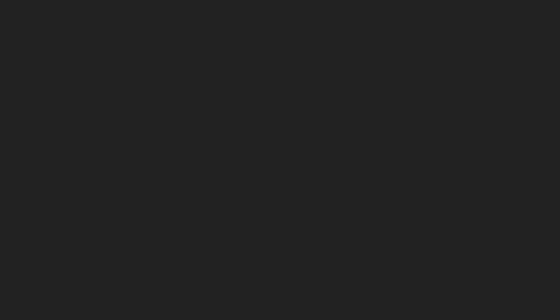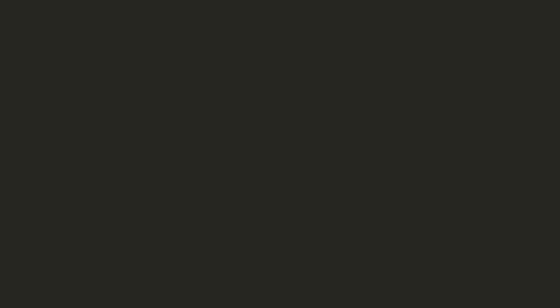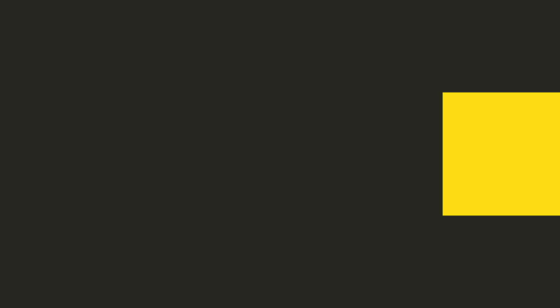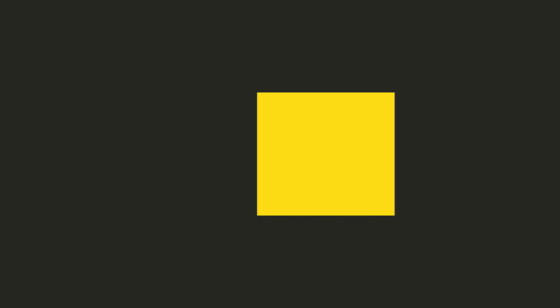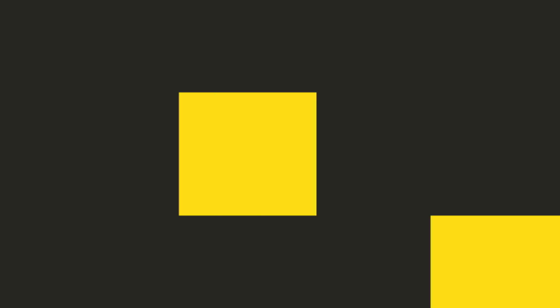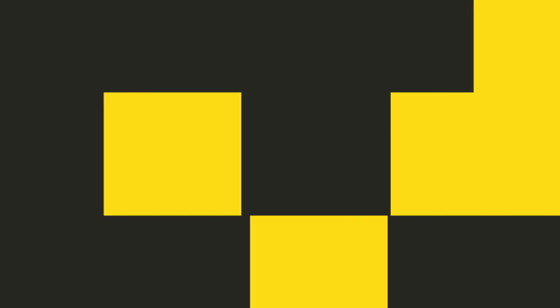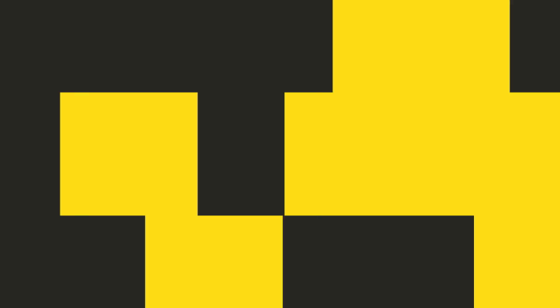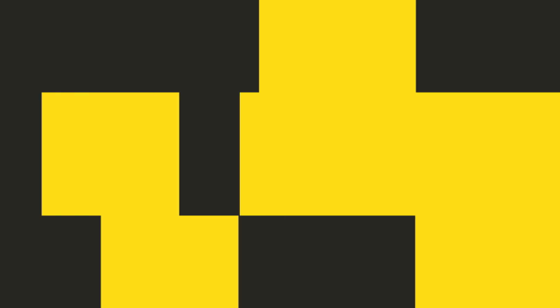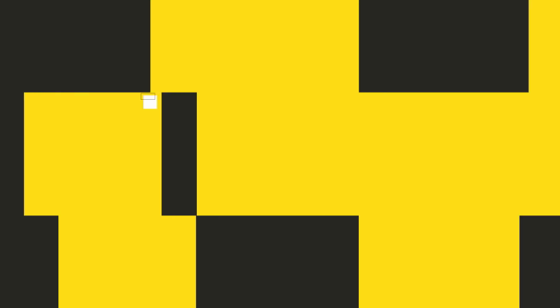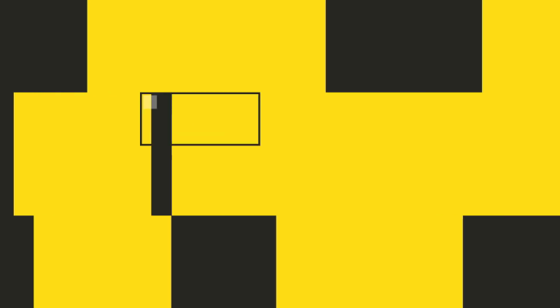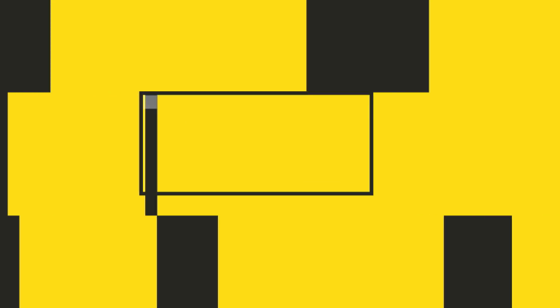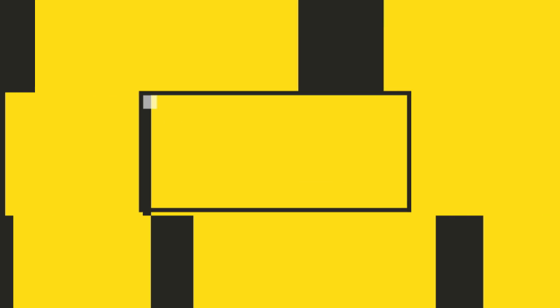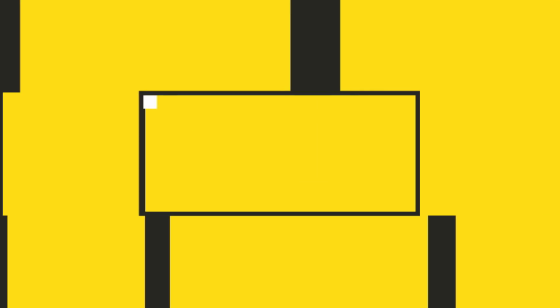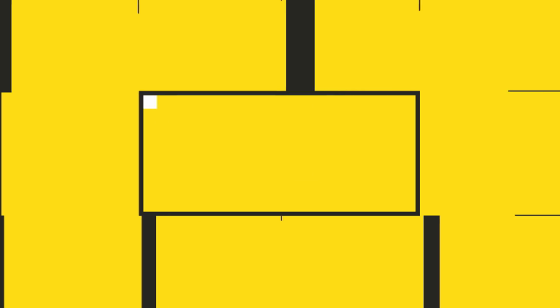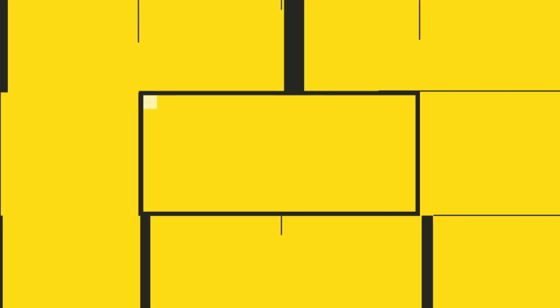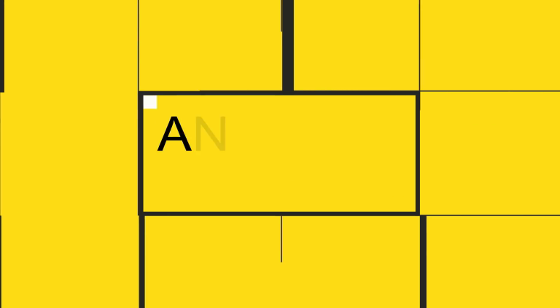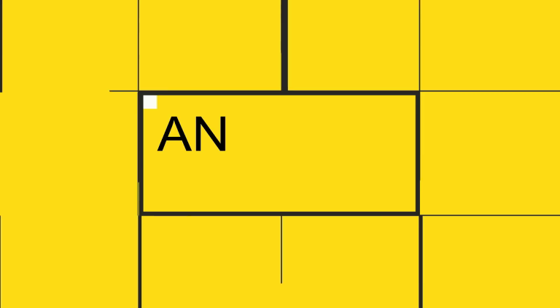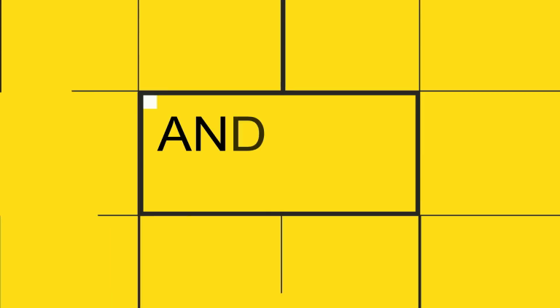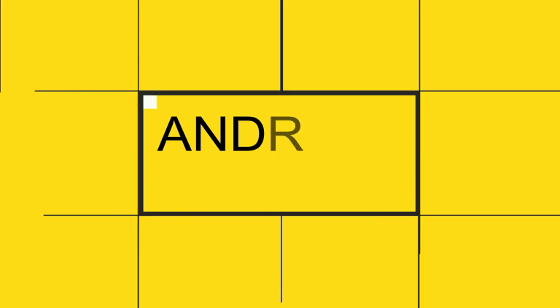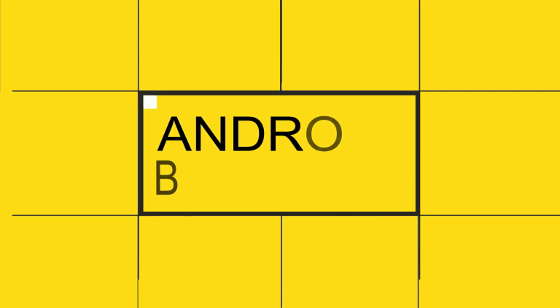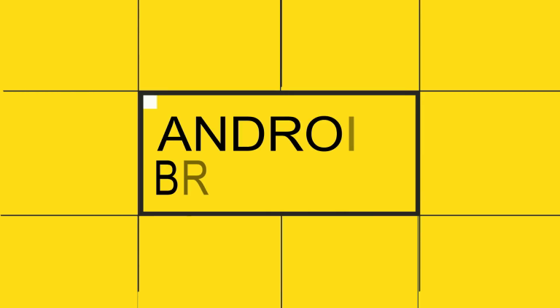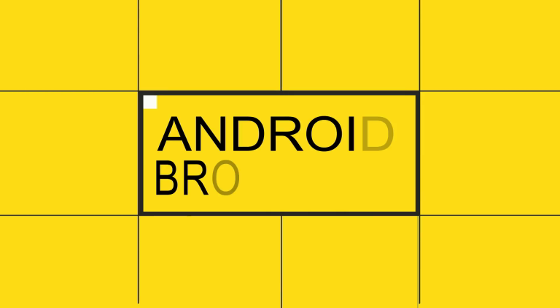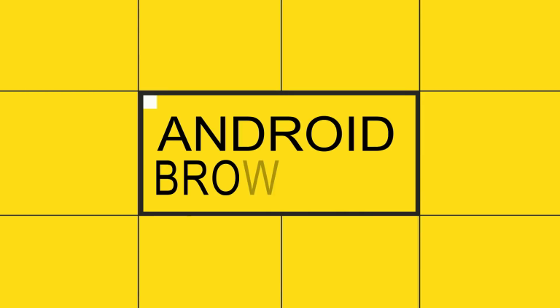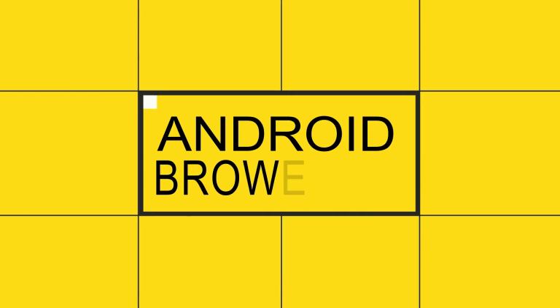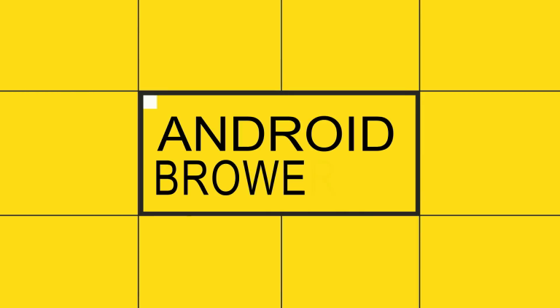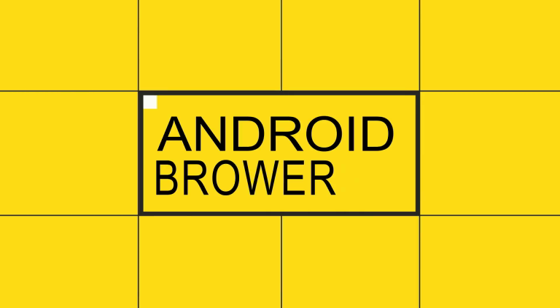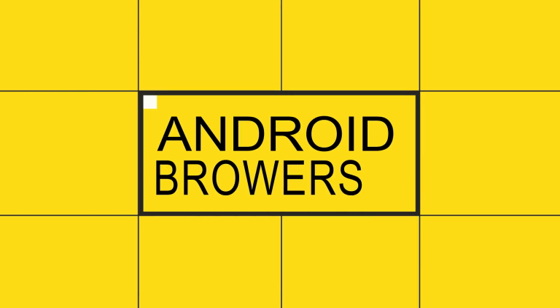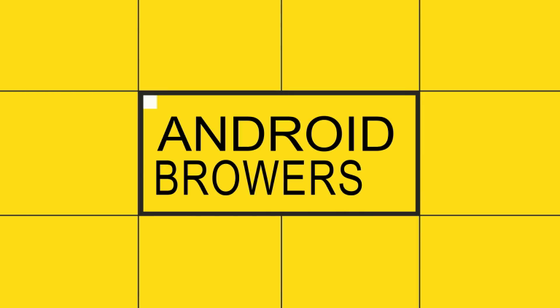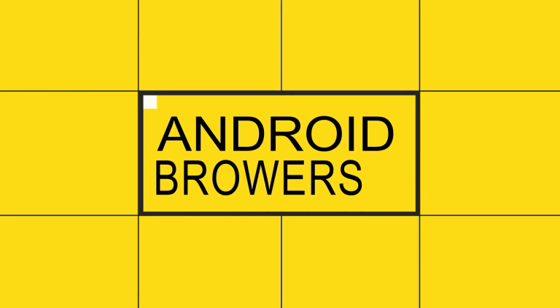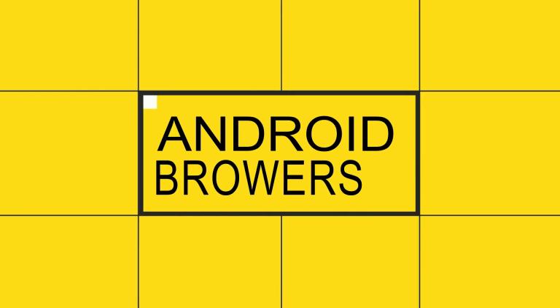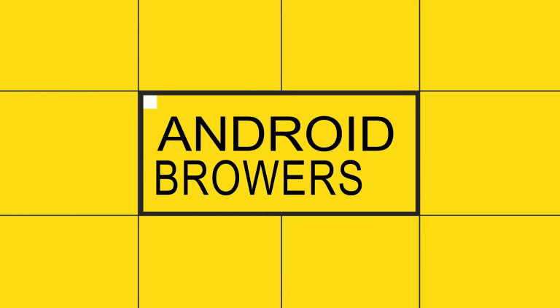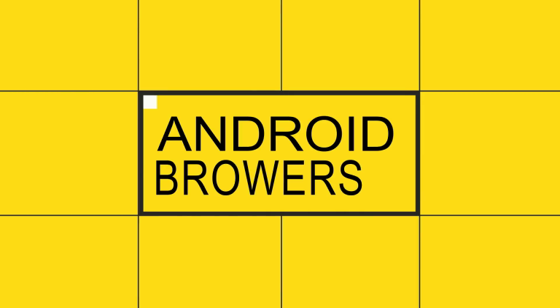What's up guys, today I will show you the five best Android browsers of 2017.